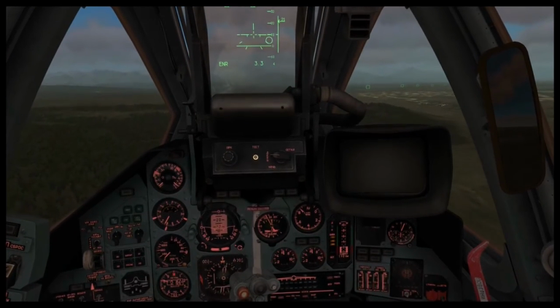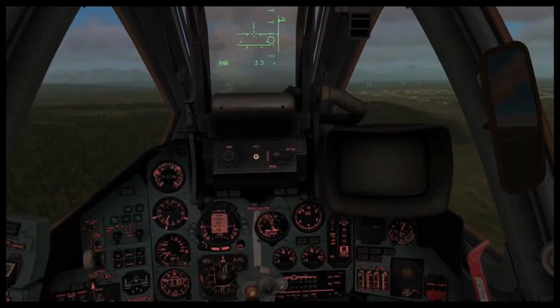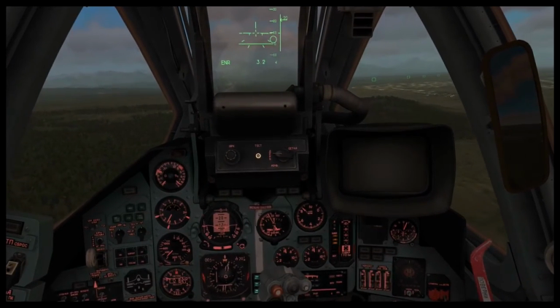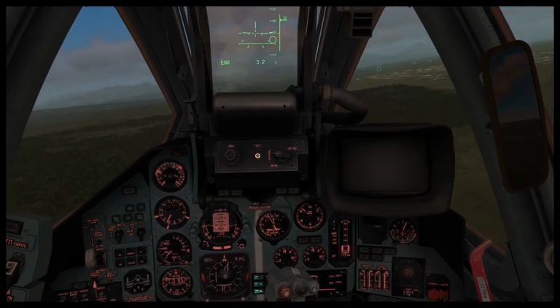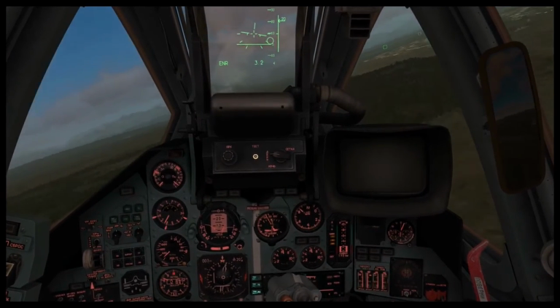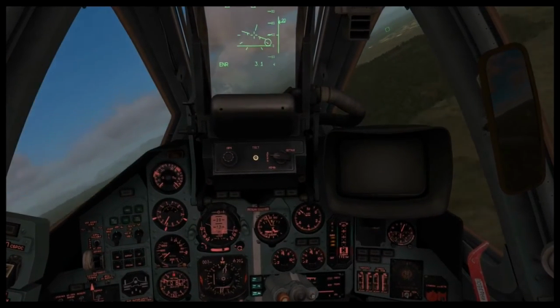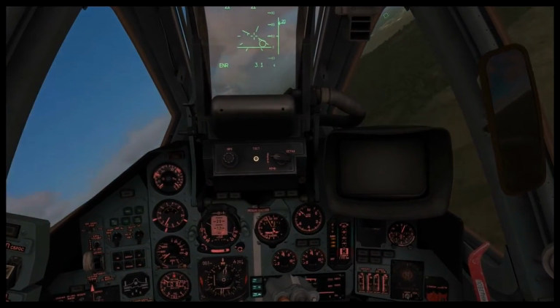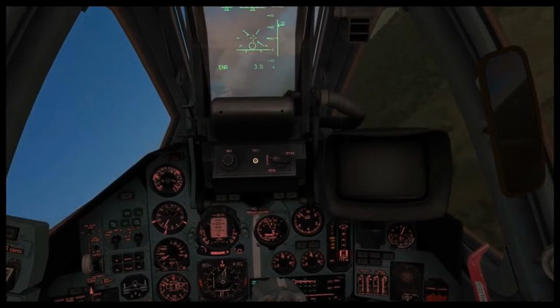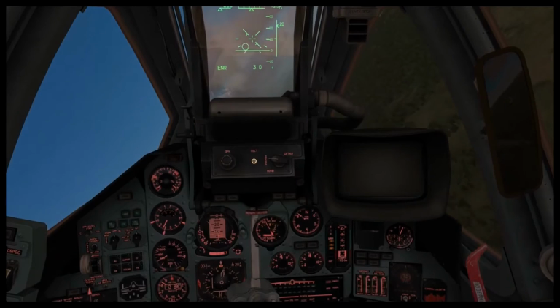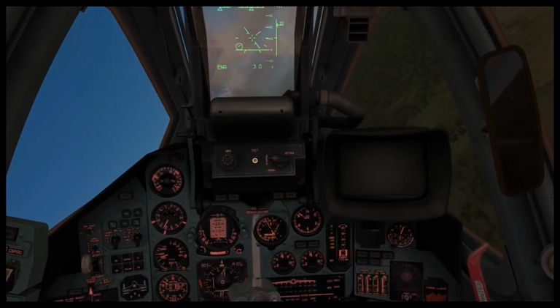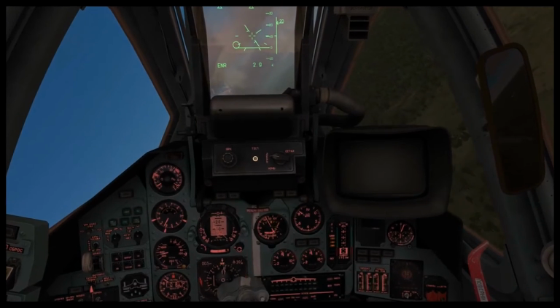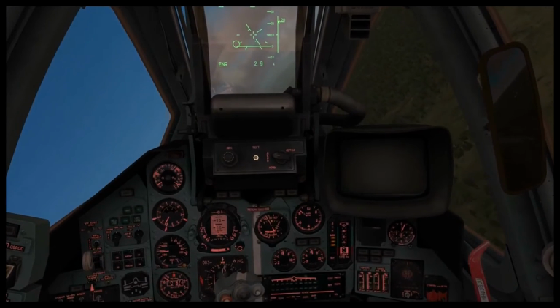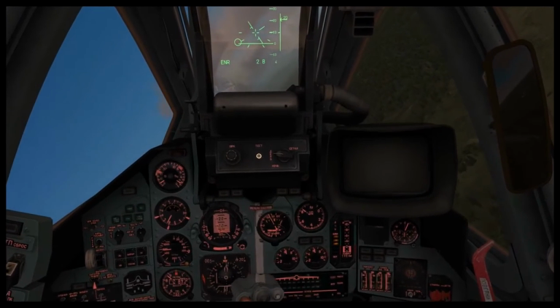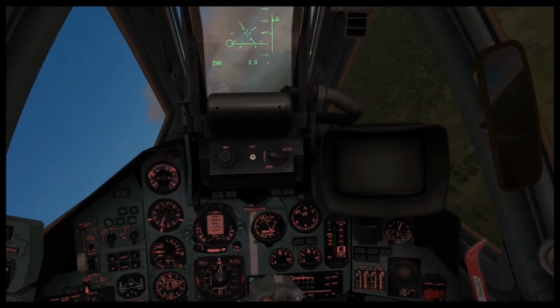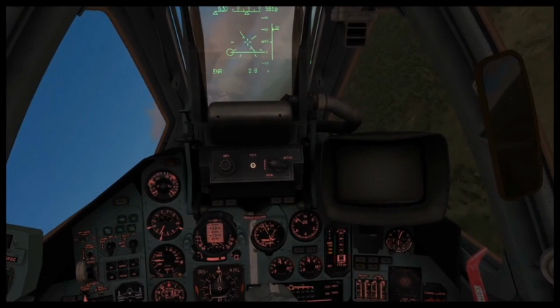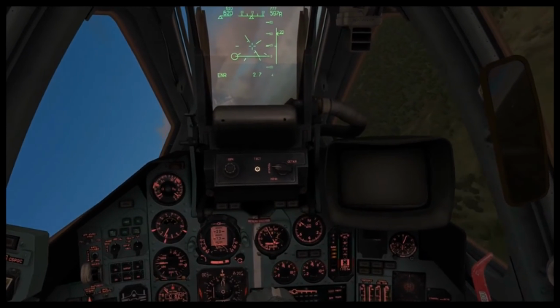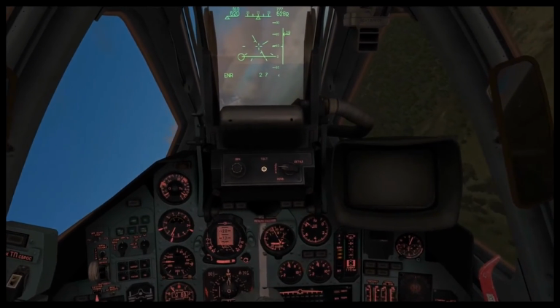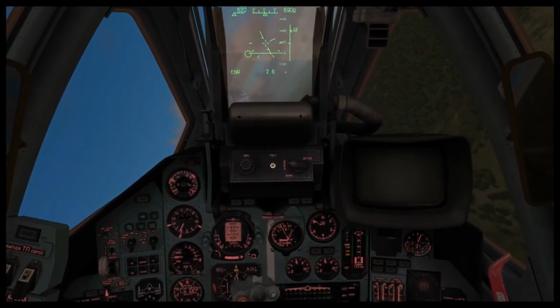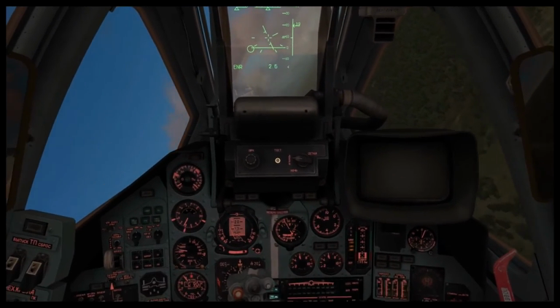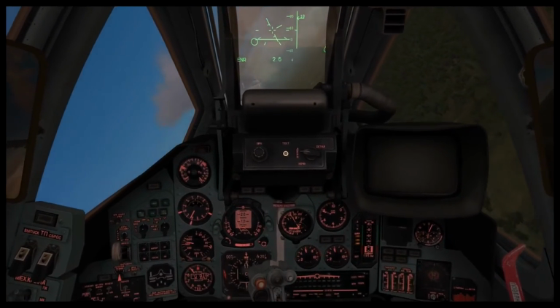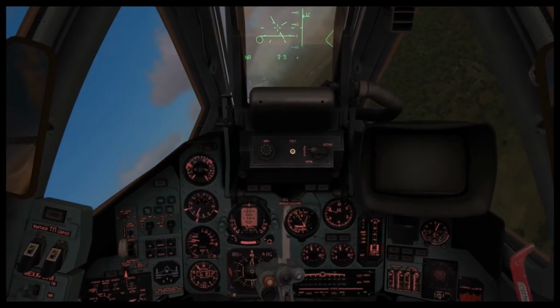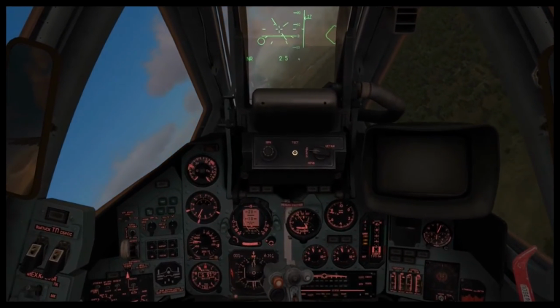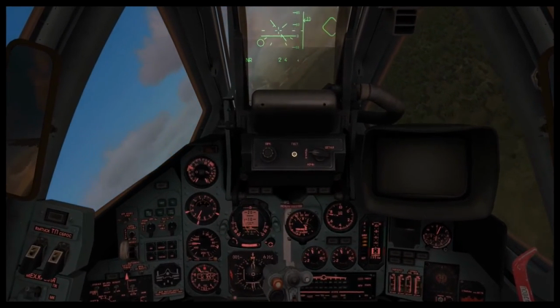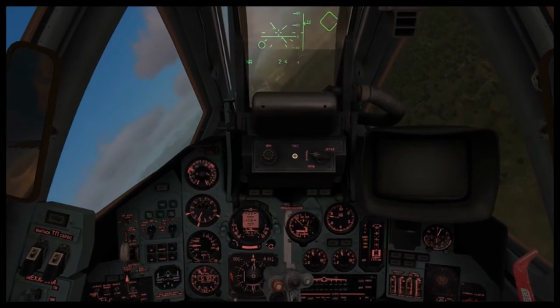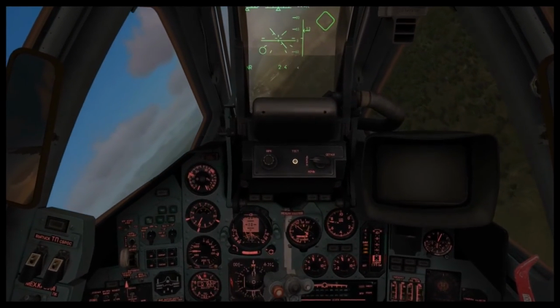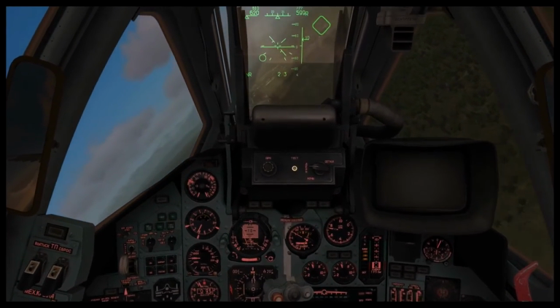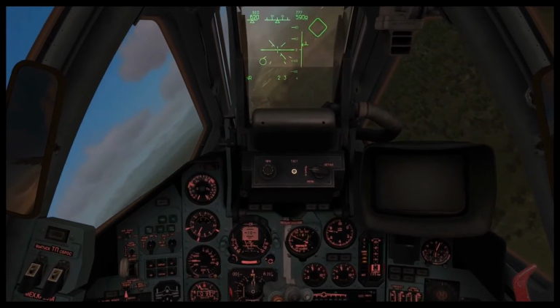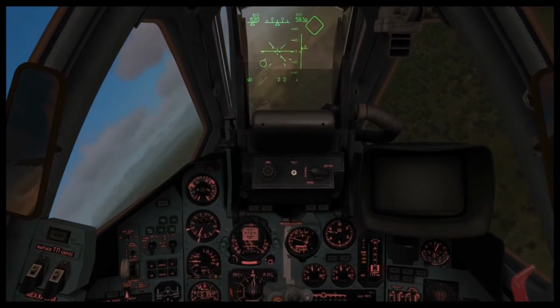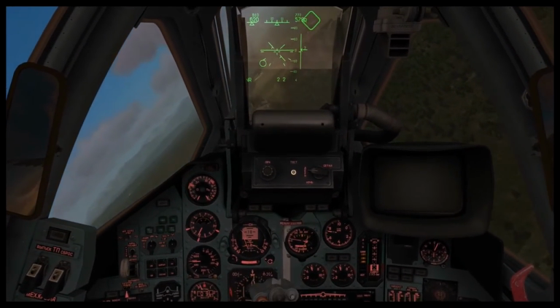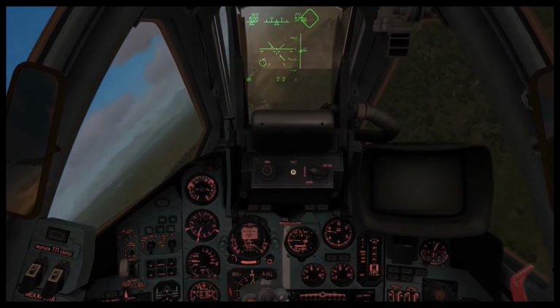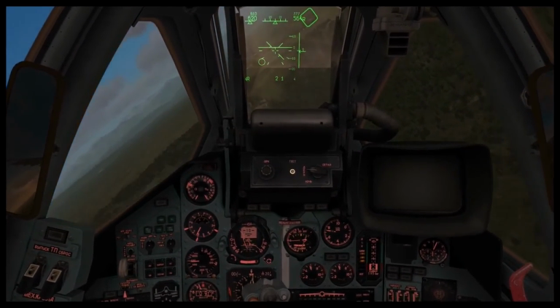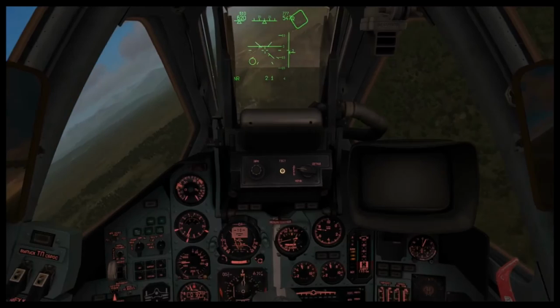The next two gates are below you and to the right. This time, roll the aircraft to the right and lower your nose to fly through the gates.